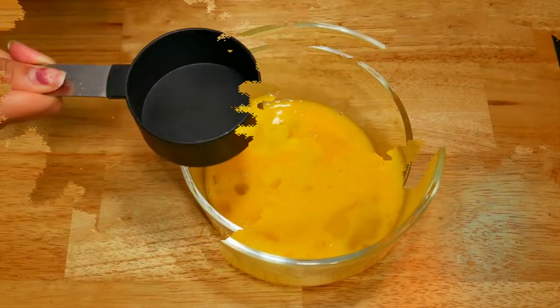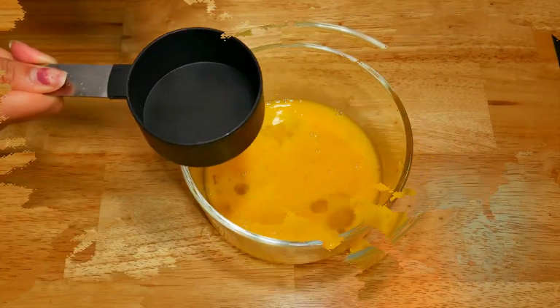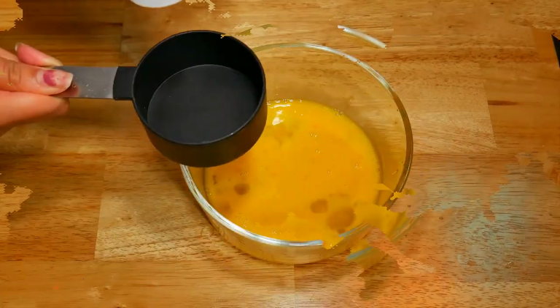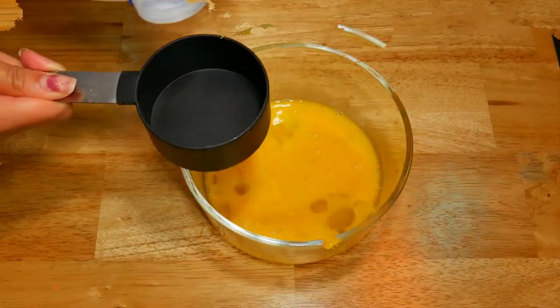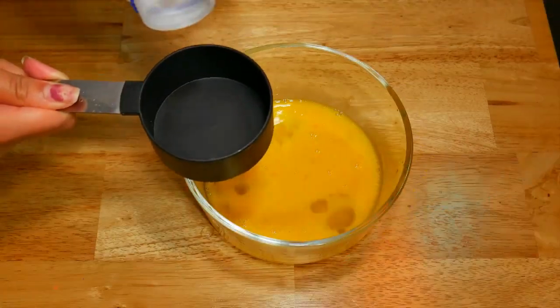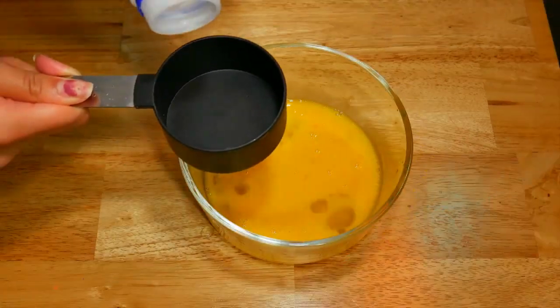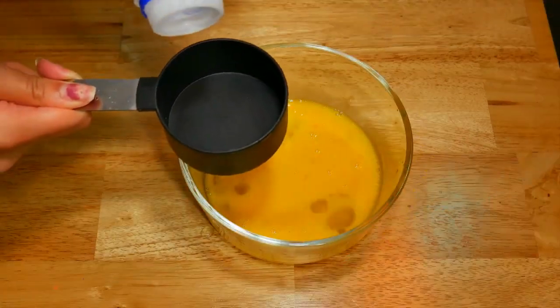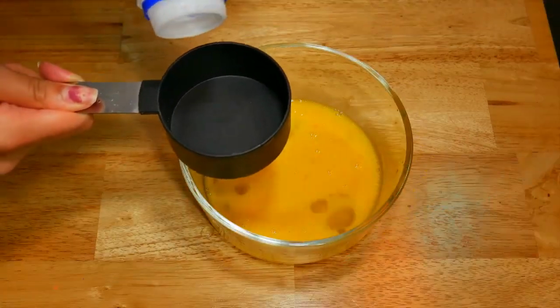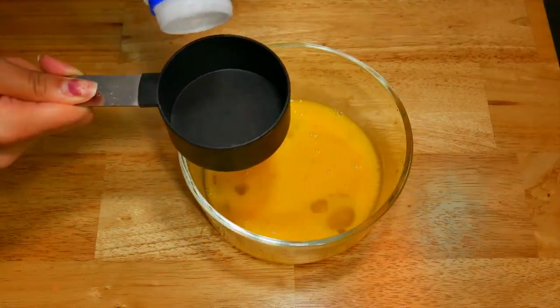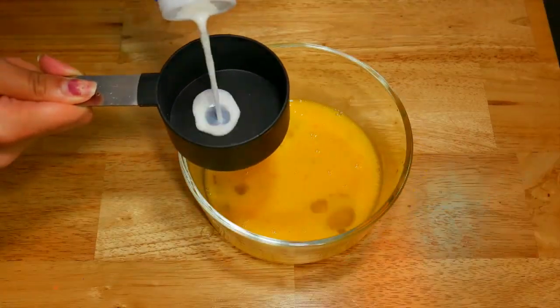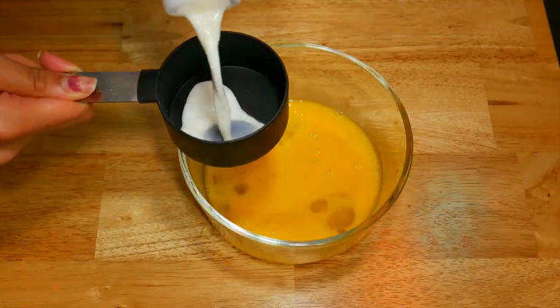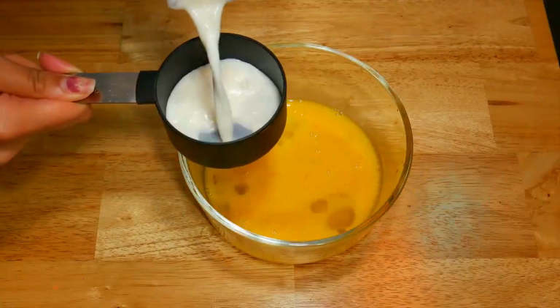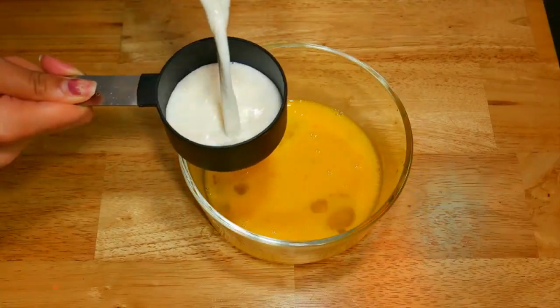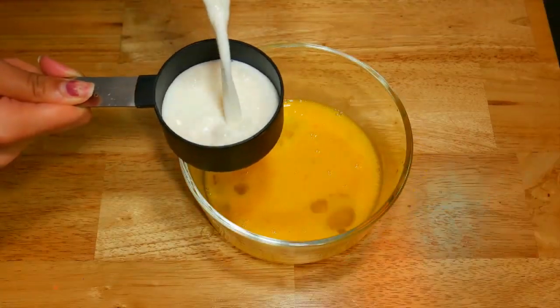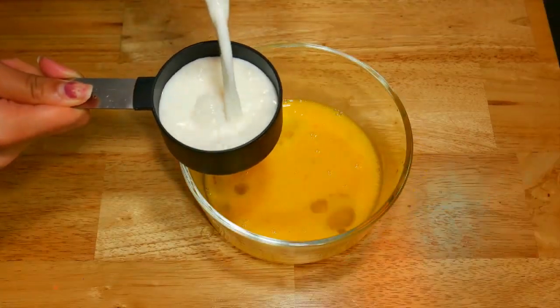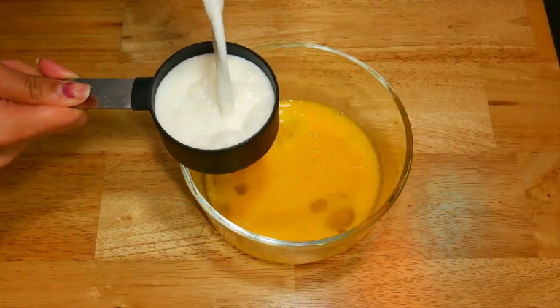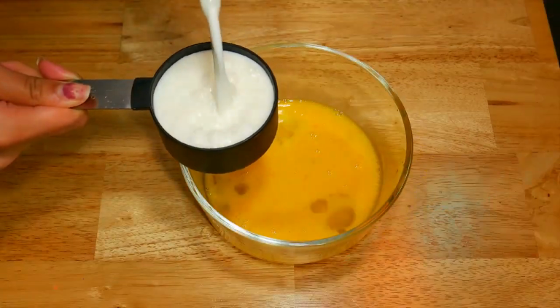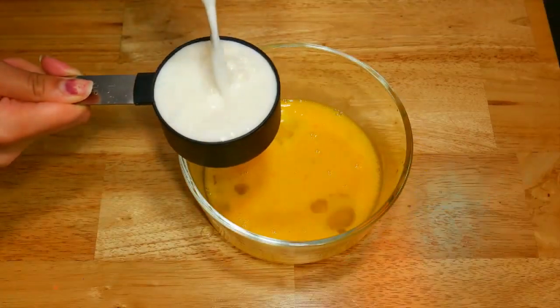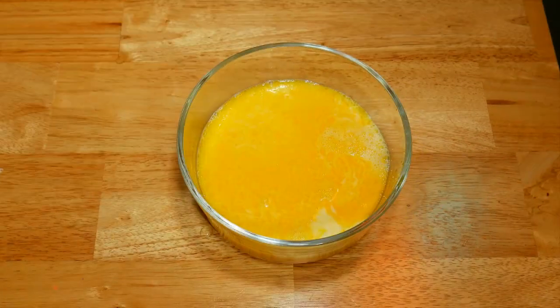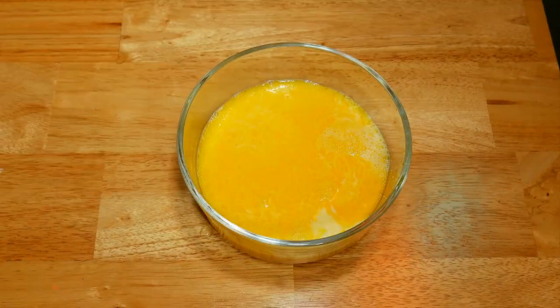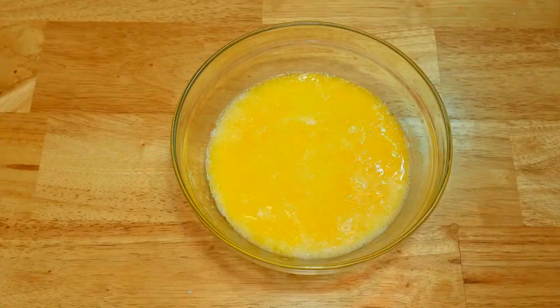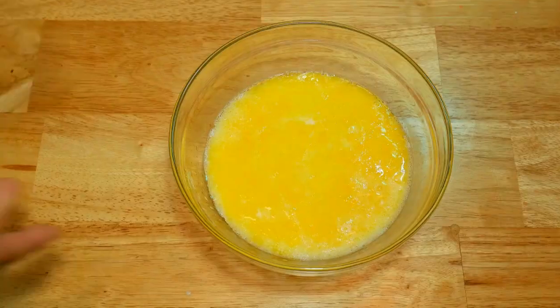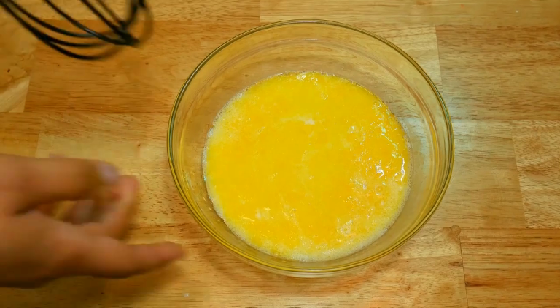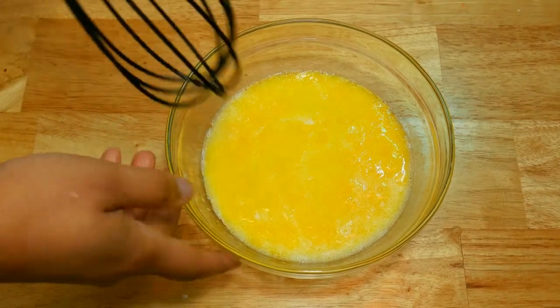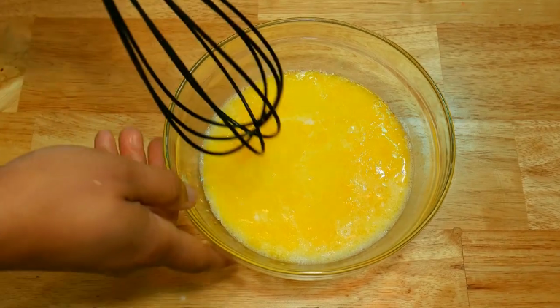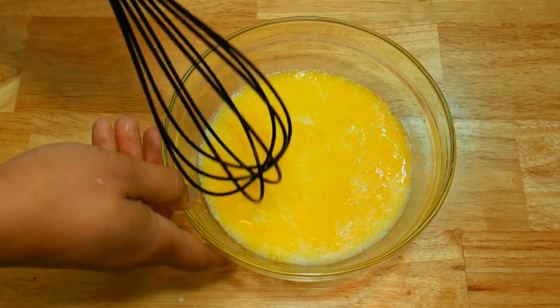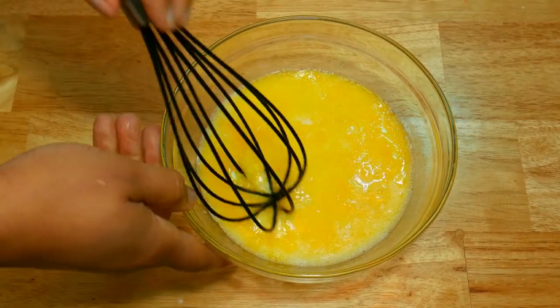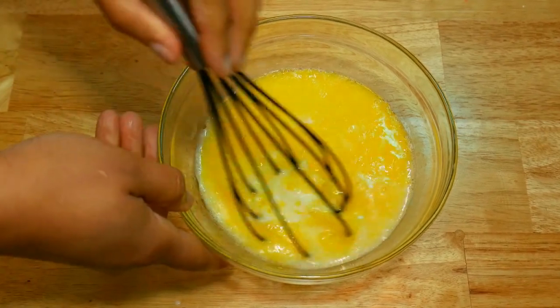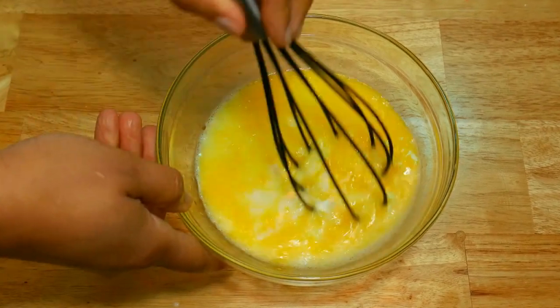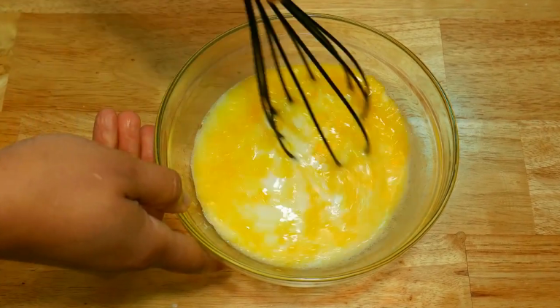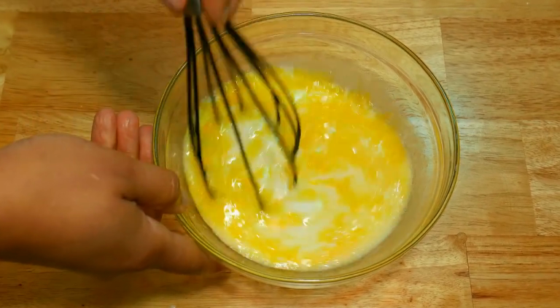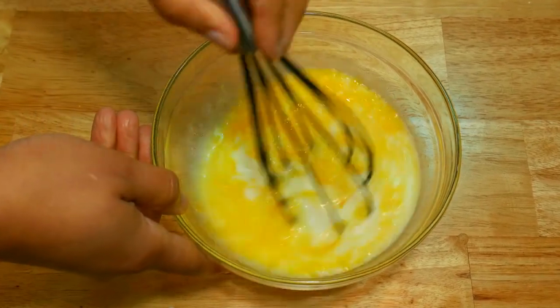One cup of milk, which is about 240 grams. We're ready to mix all our wet ingredients.